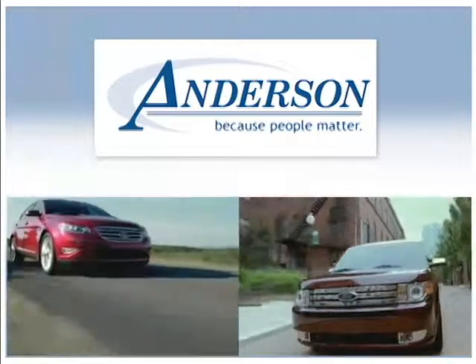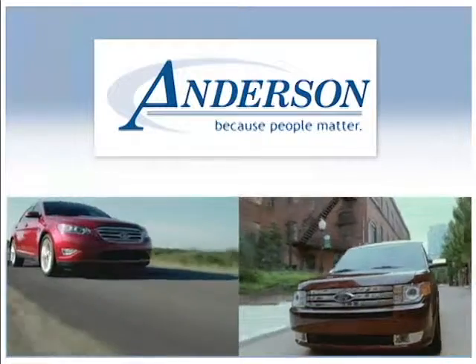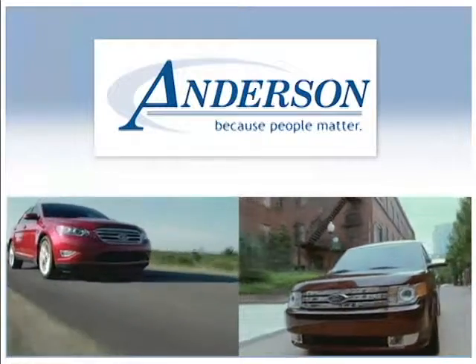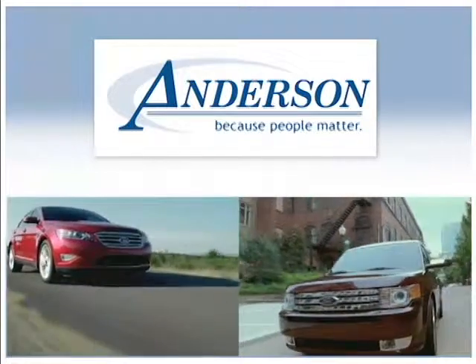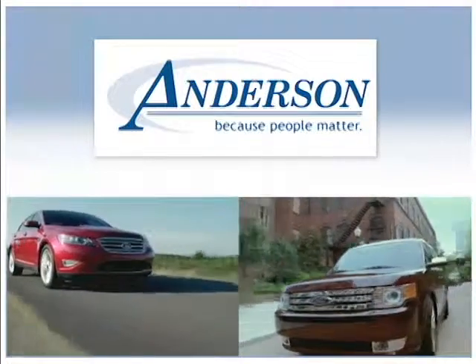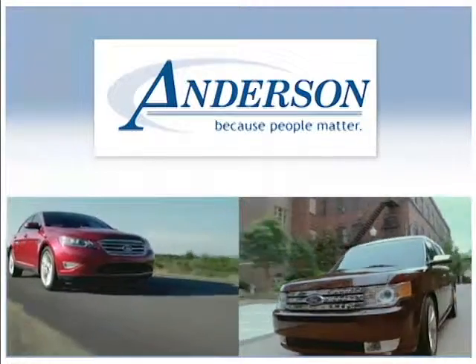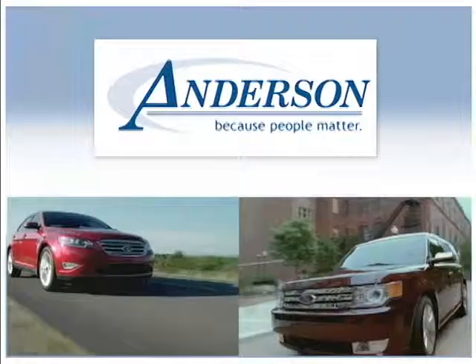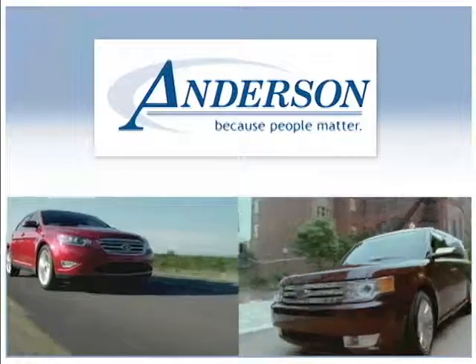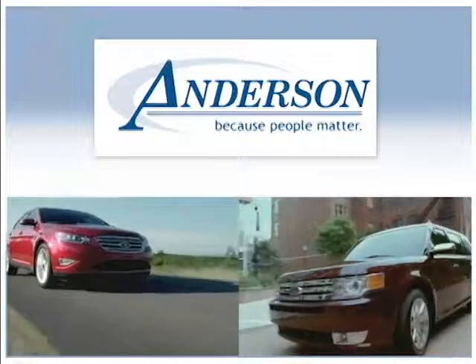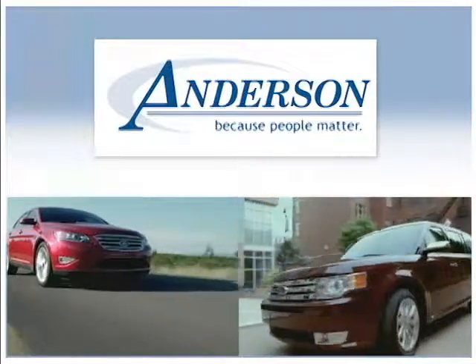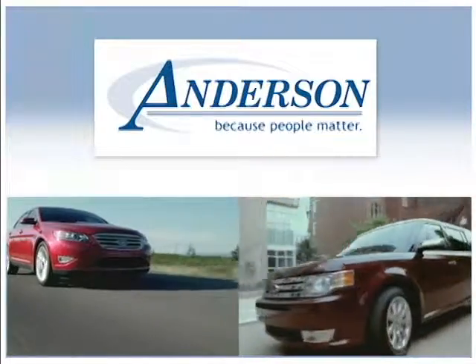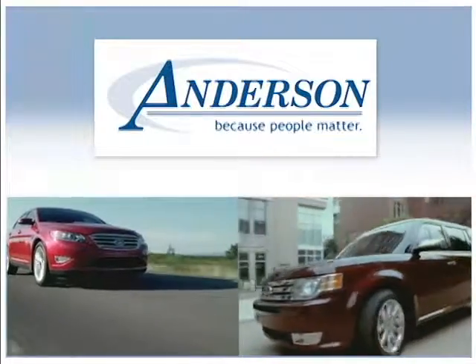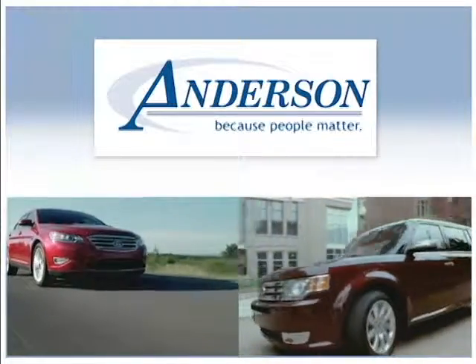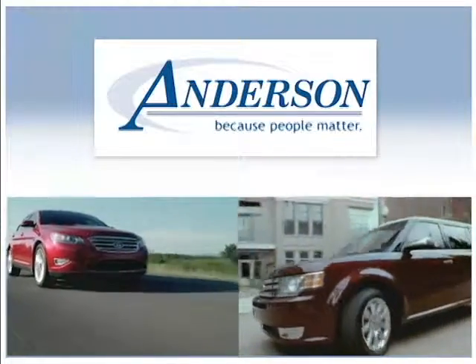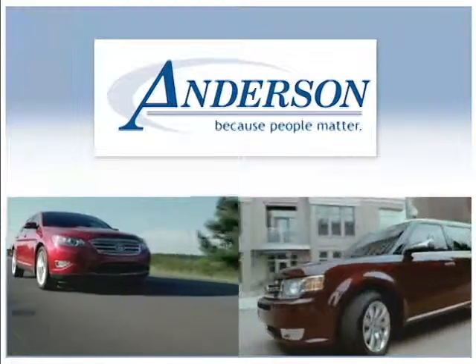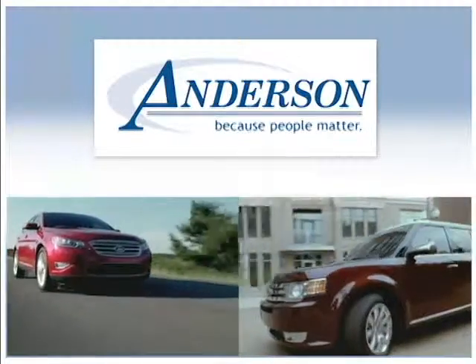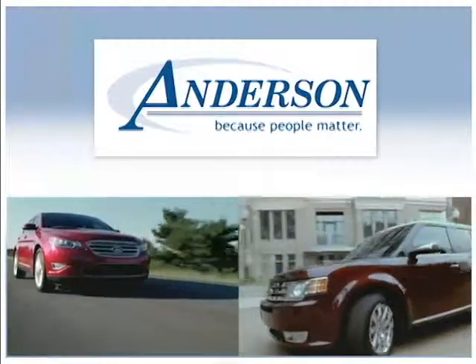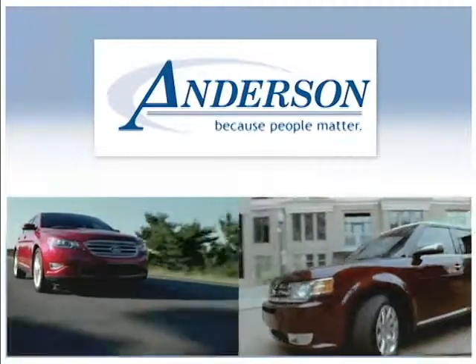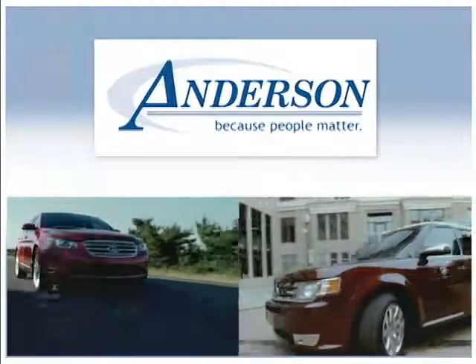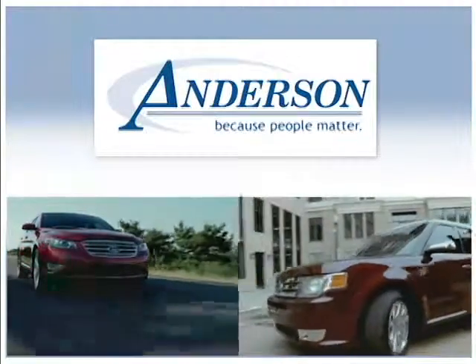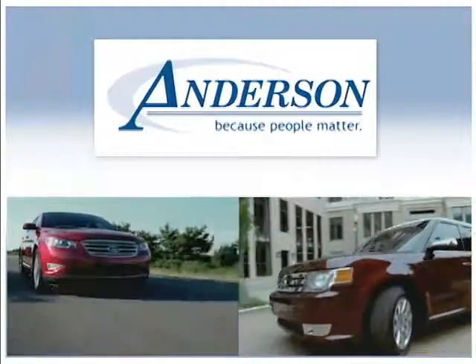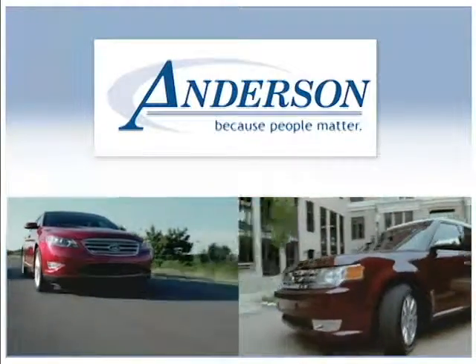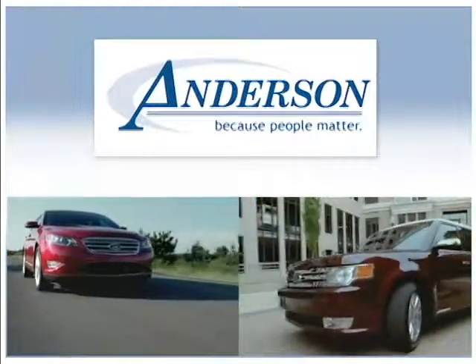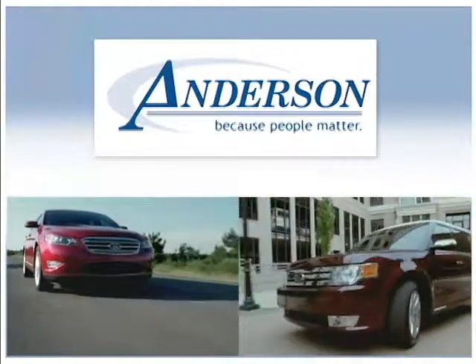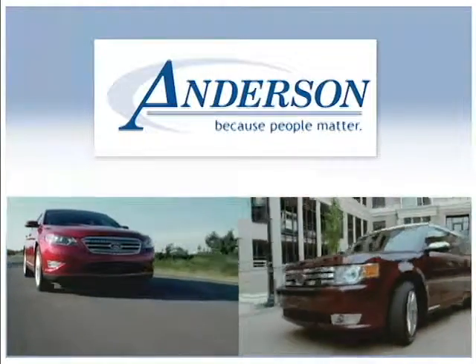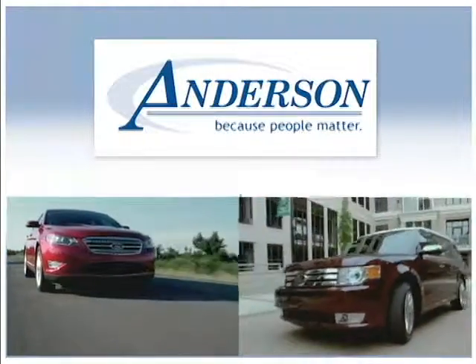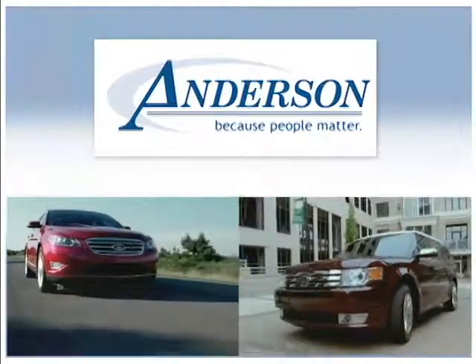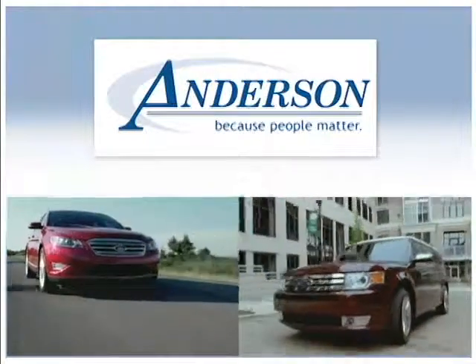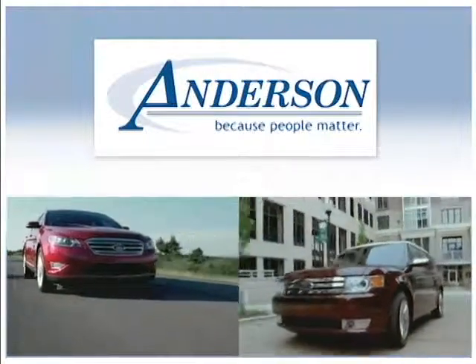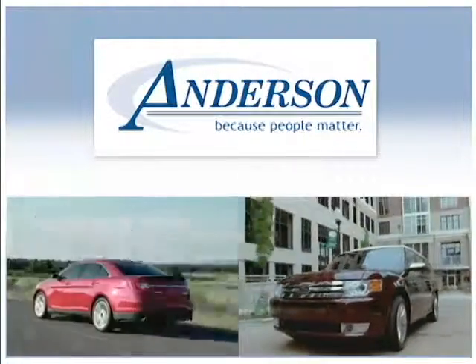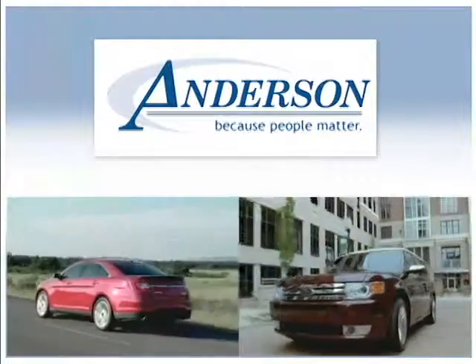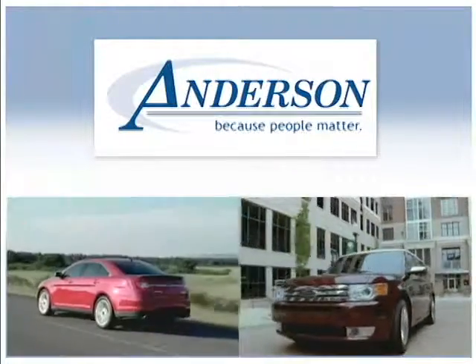Anderson Ford, Lincoln, Mazda. Because people matter, we will serve your needs by always doing what is right.